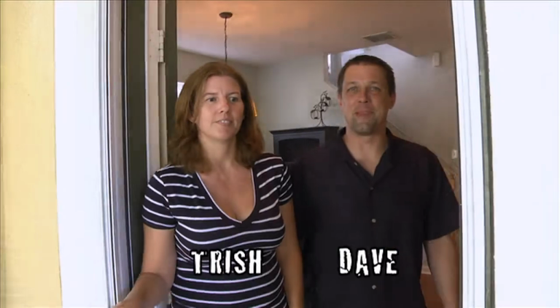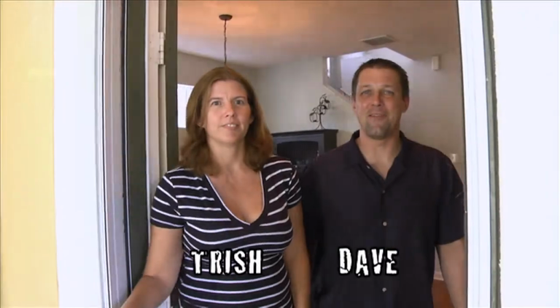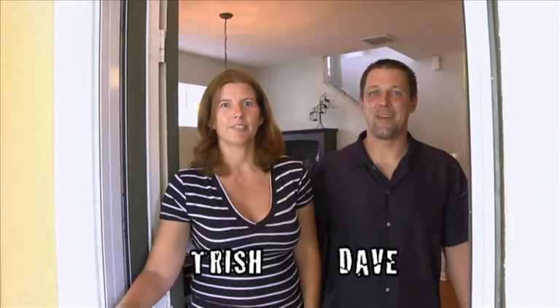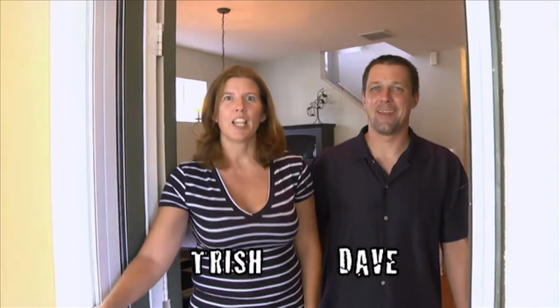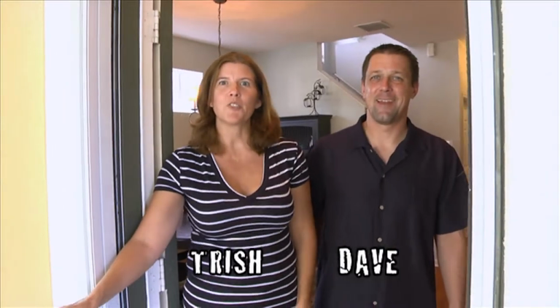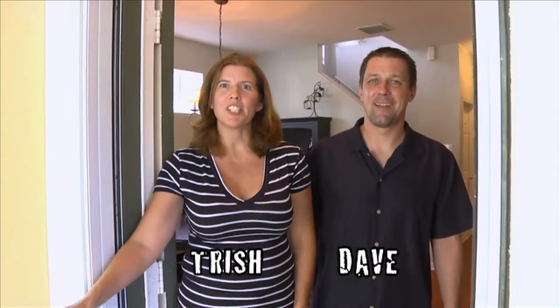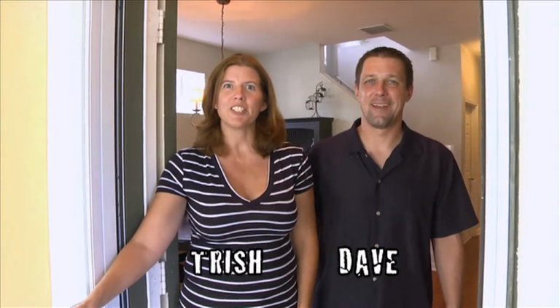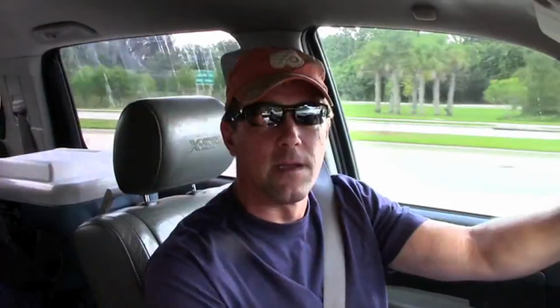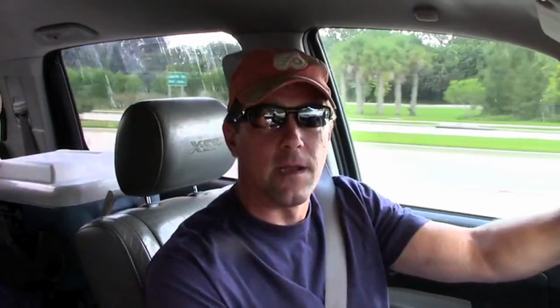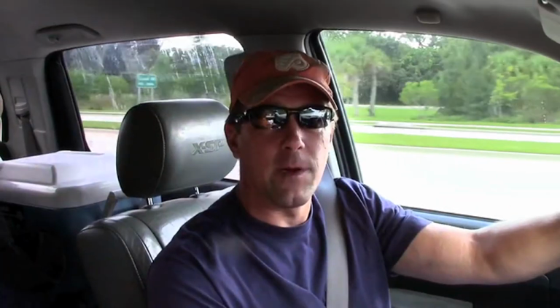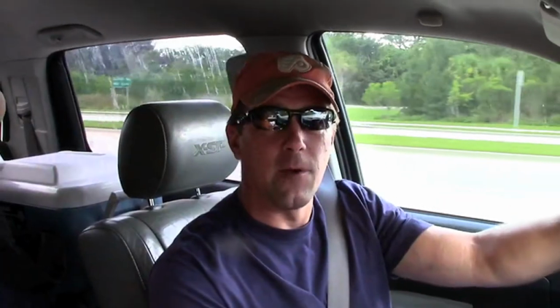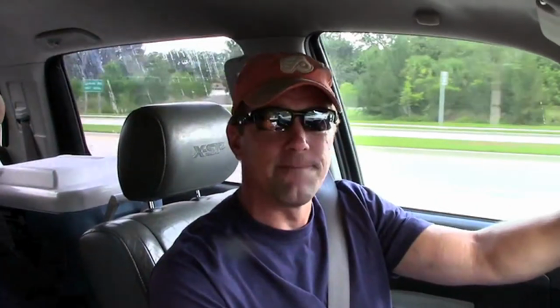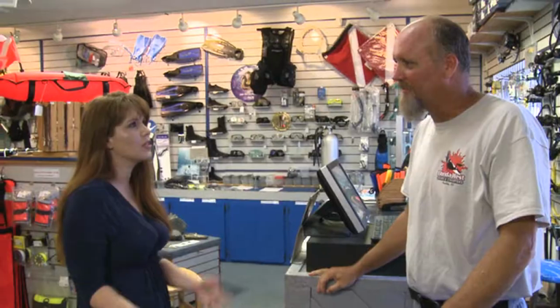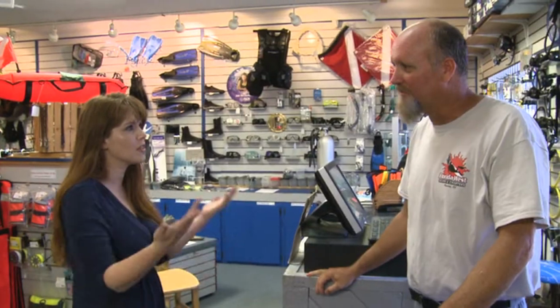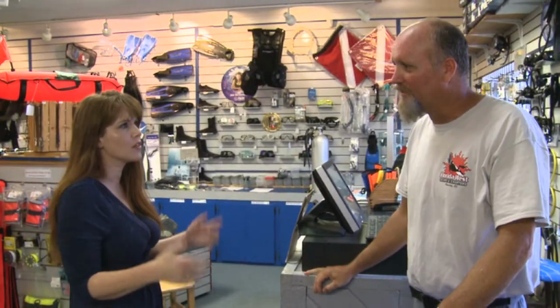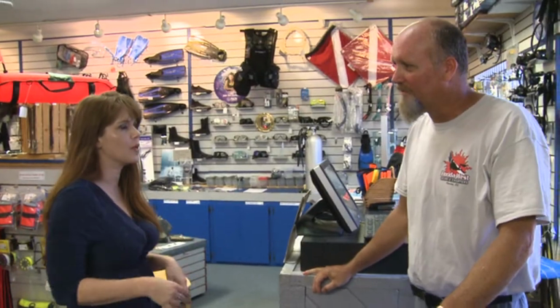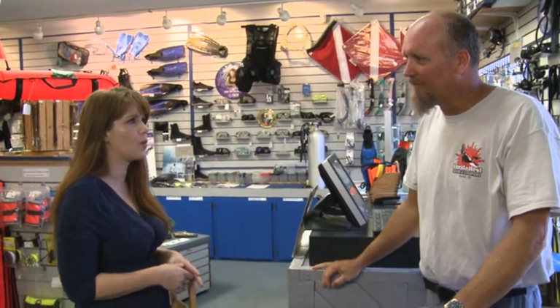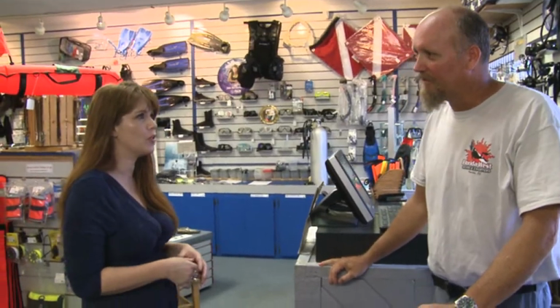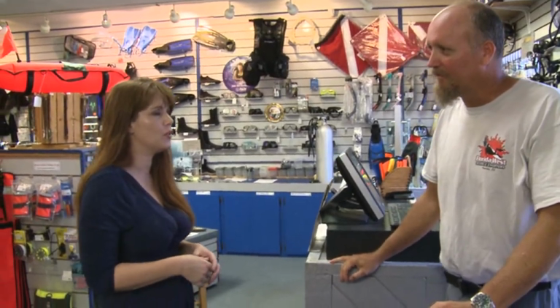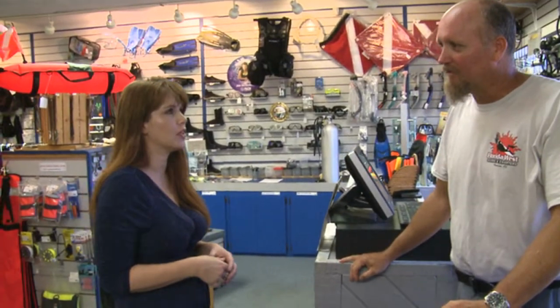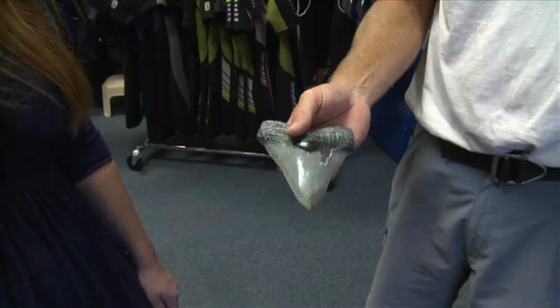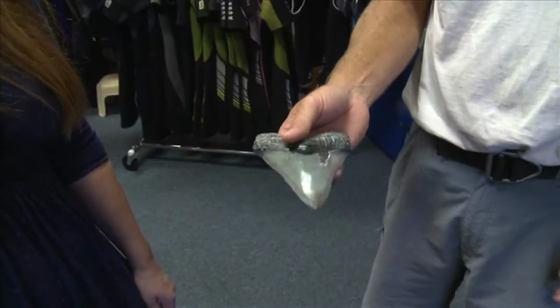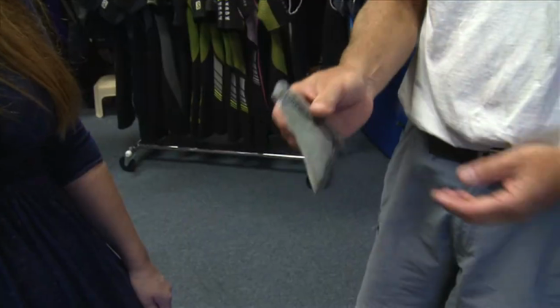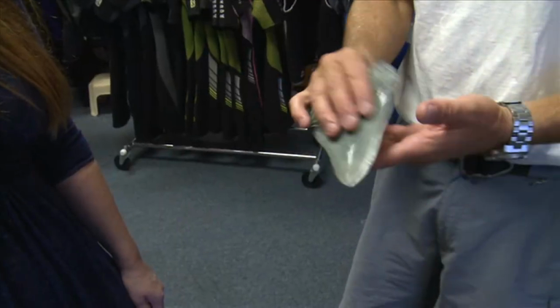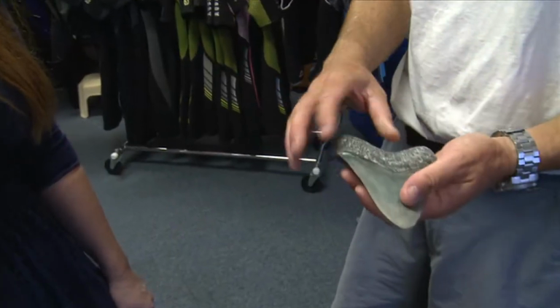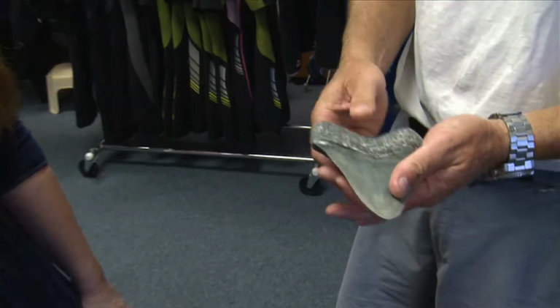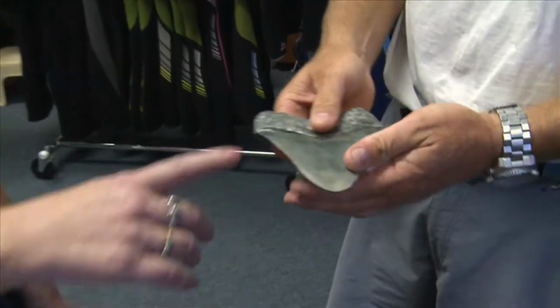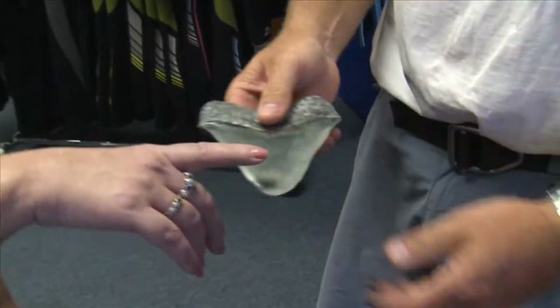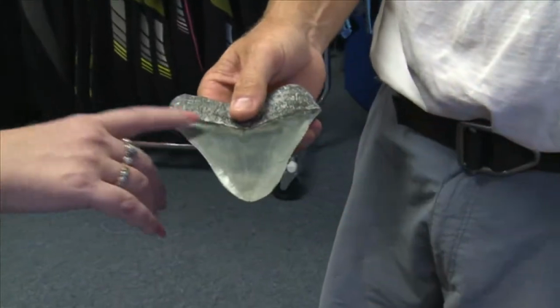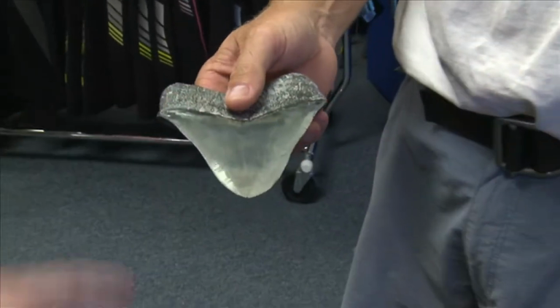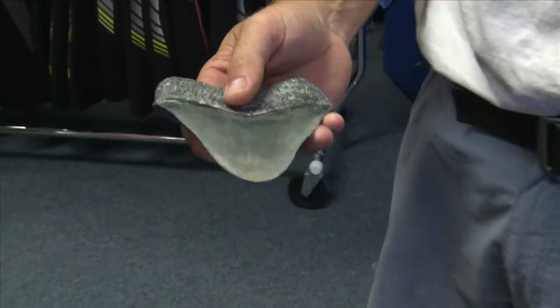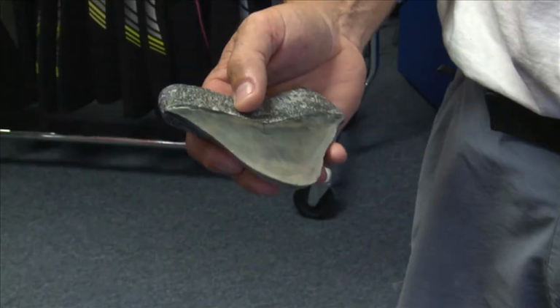I'm Dave. I'm Trish. Here we go. Can you tell us a little bit about what you do here? One inch of tooth was equal to ten feet of shark.